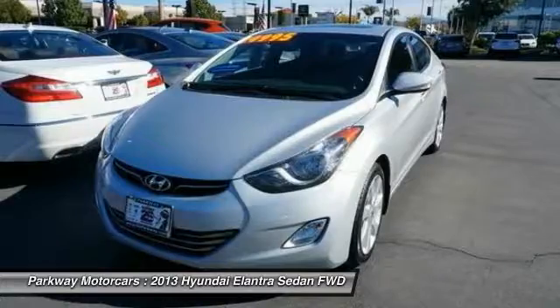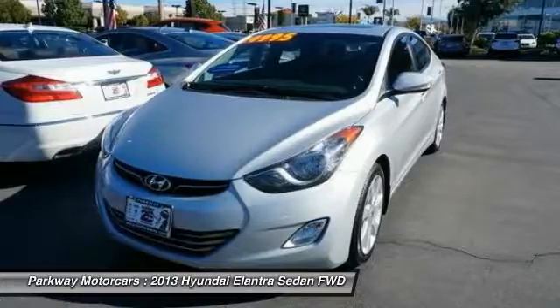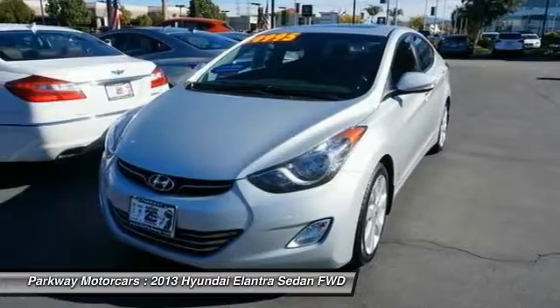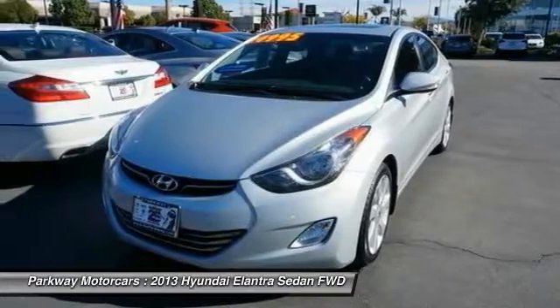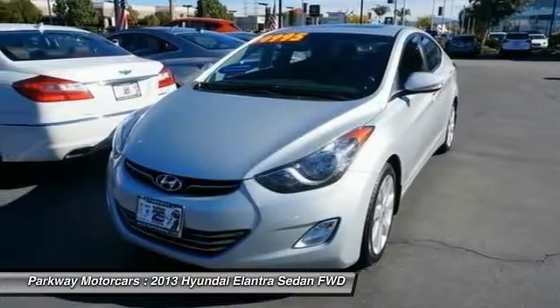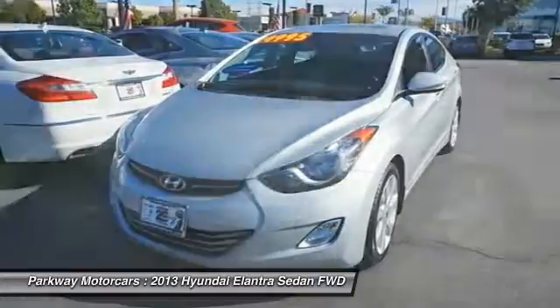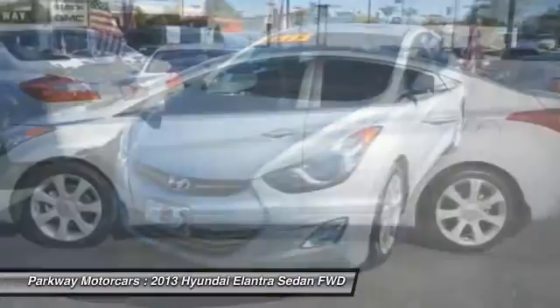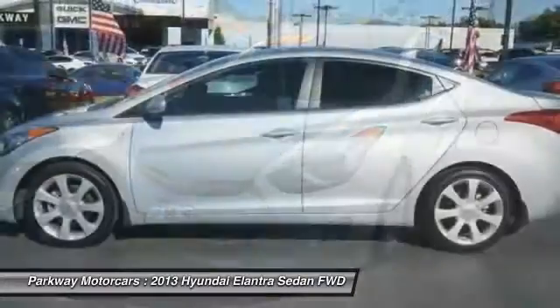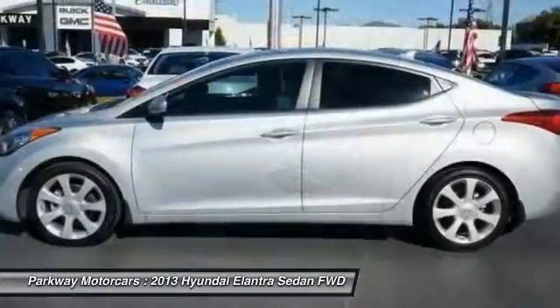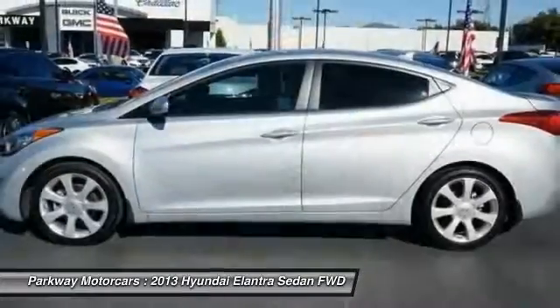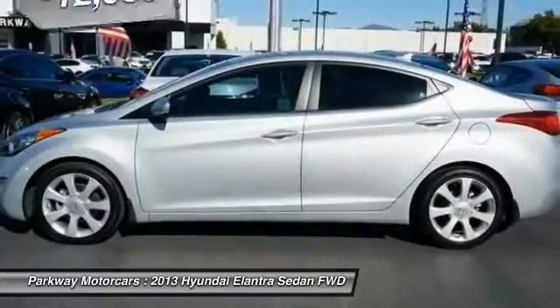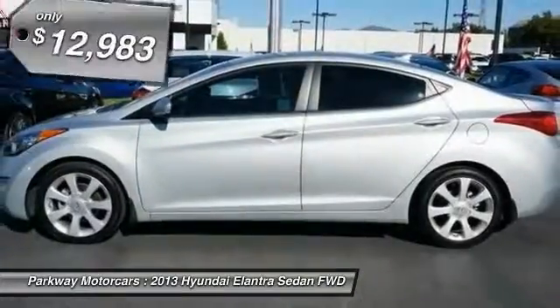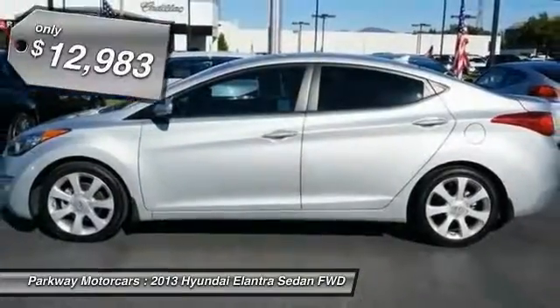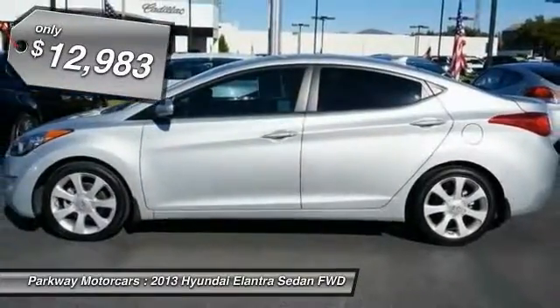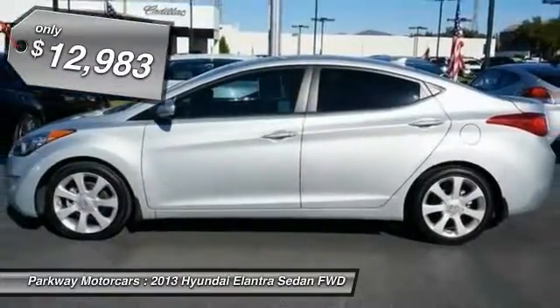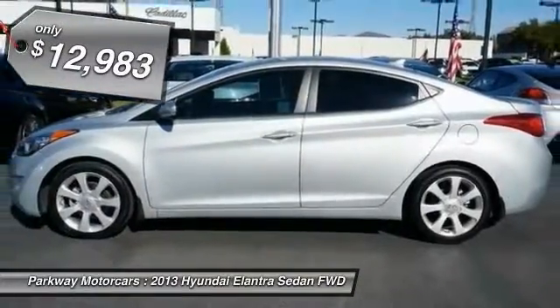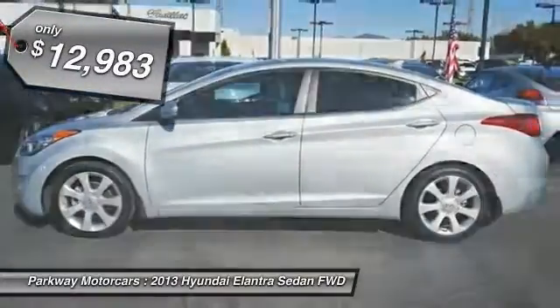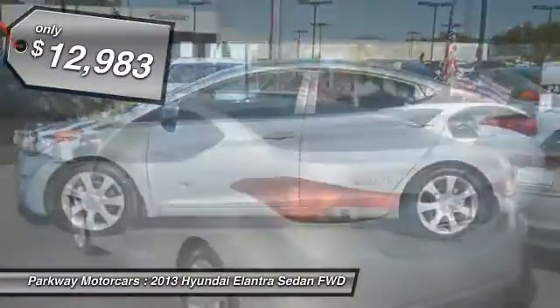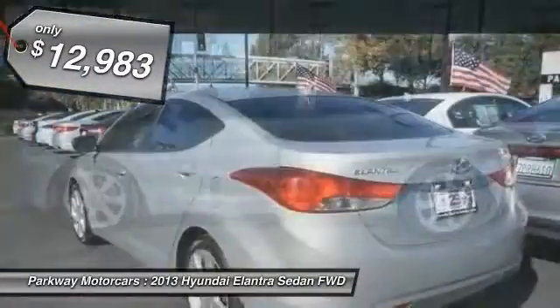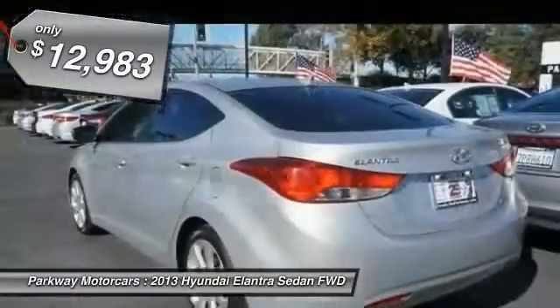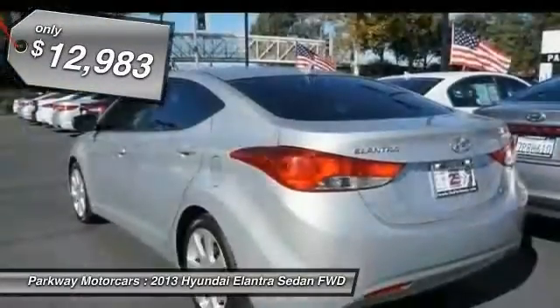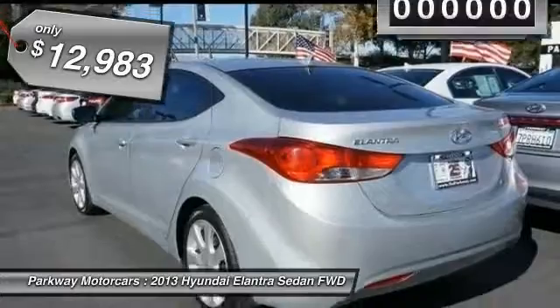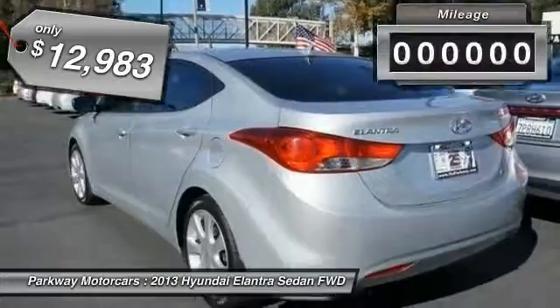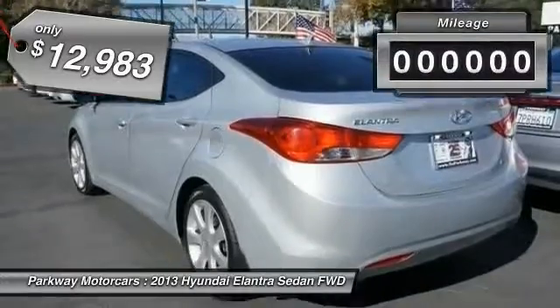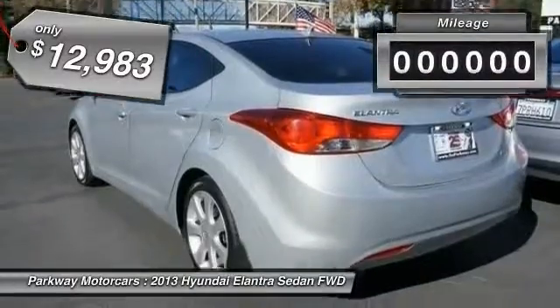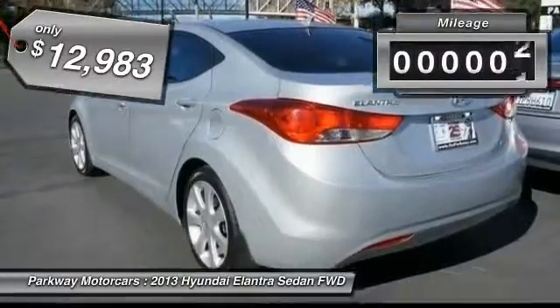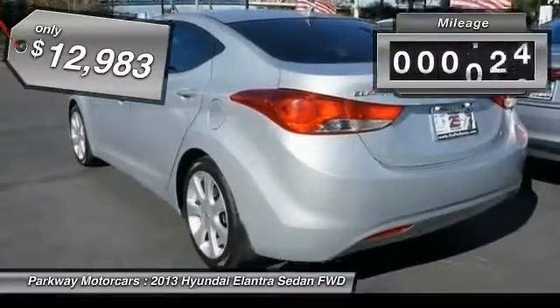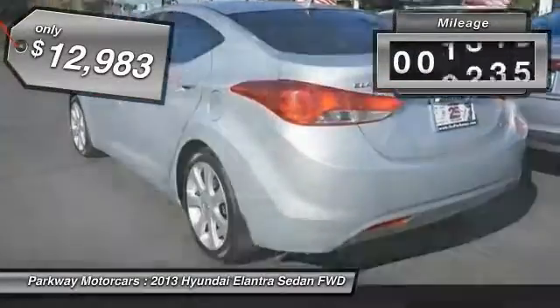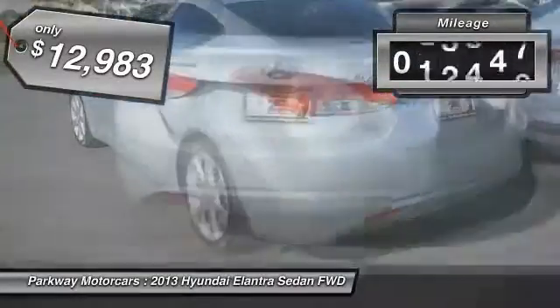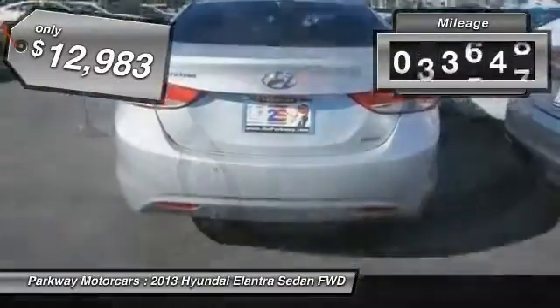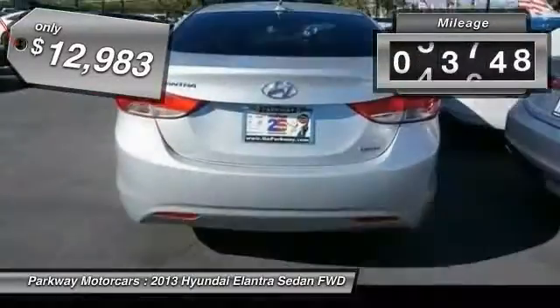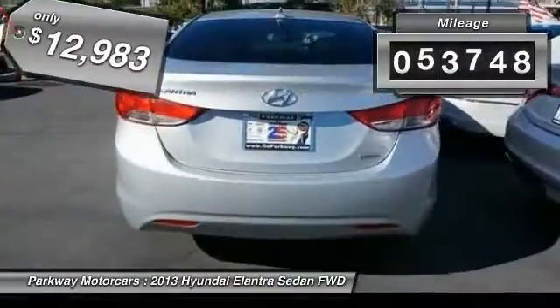With its luxurious standard features, the Elantra is an easy choice and is priced below $15,000.